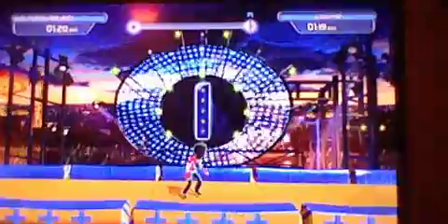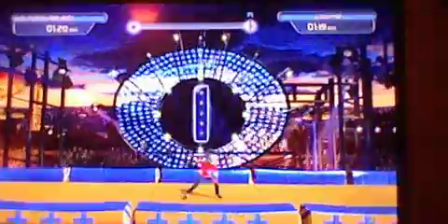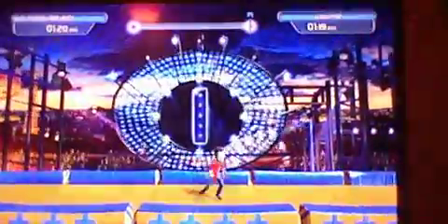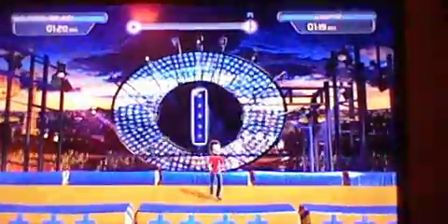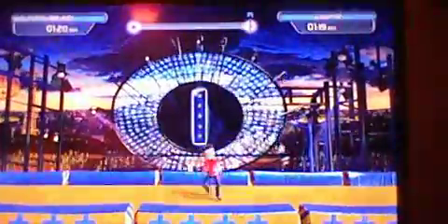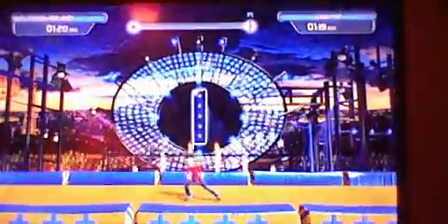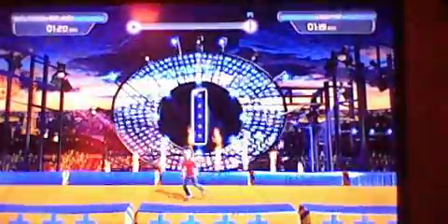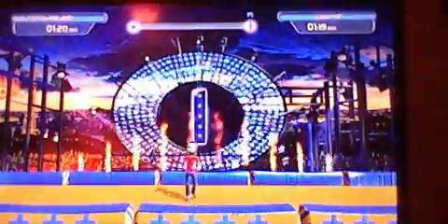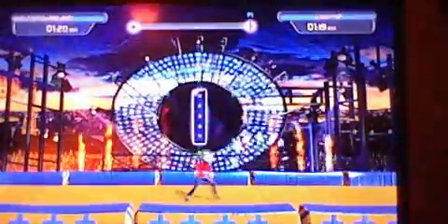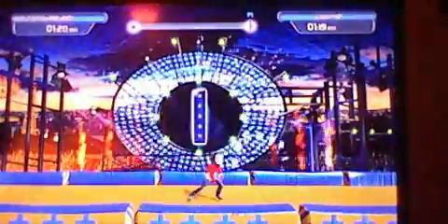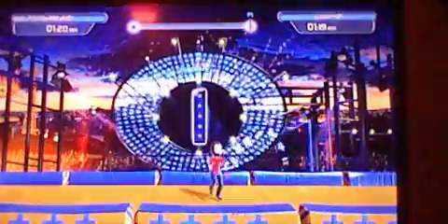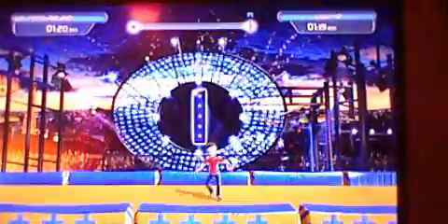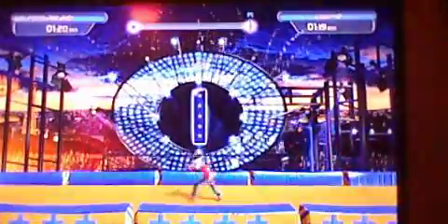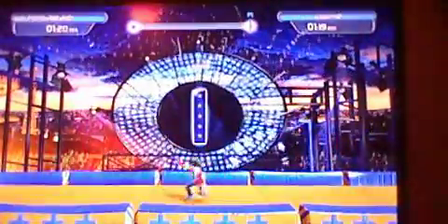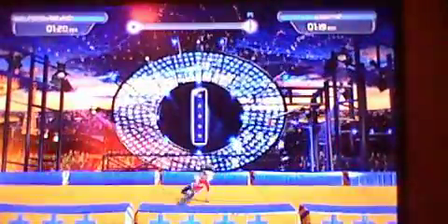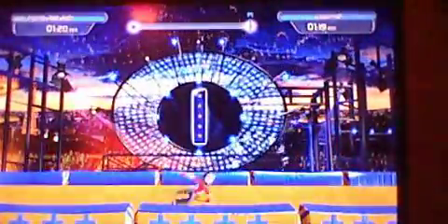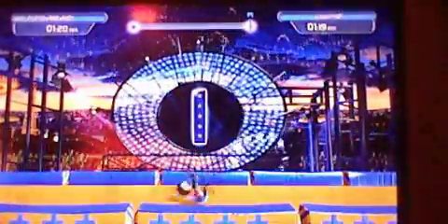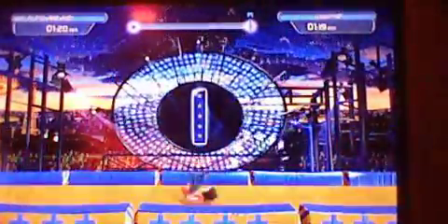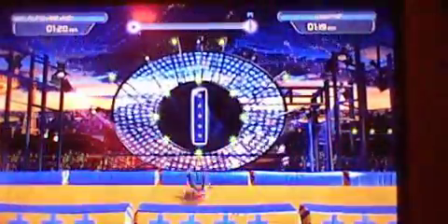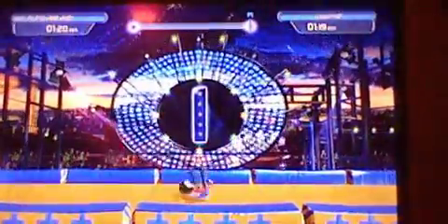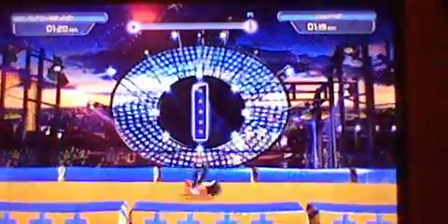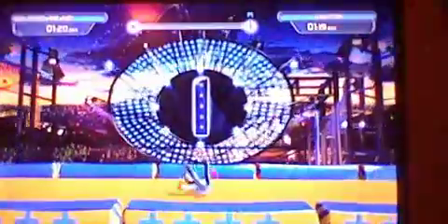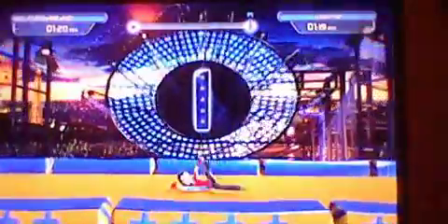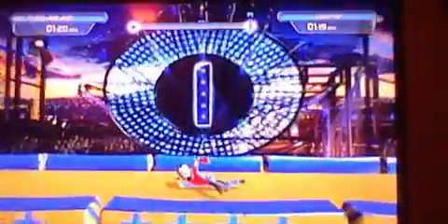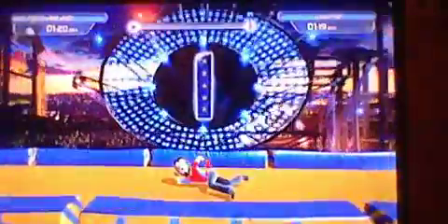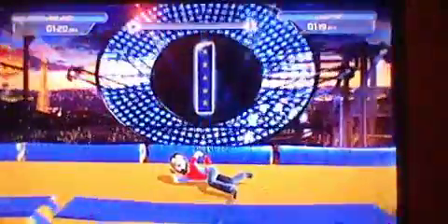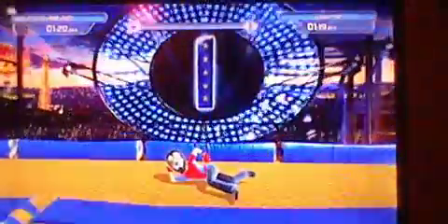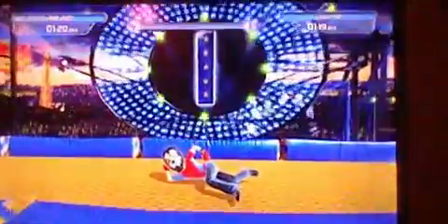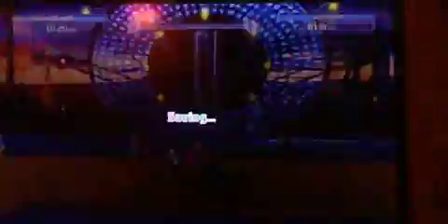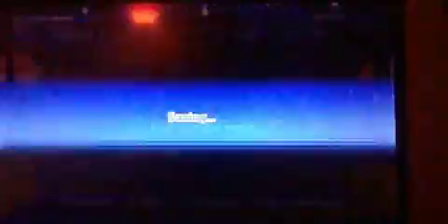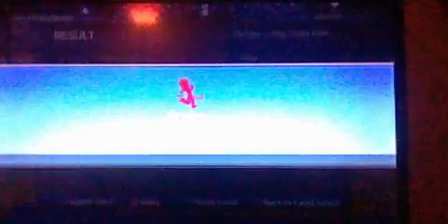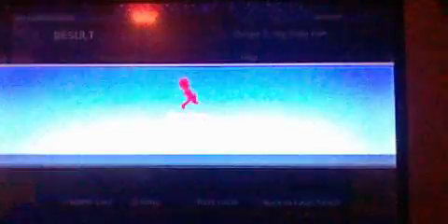Alright, so that was my first playthrough without noise, and now I'm going to do it with noise using my alarm clock.